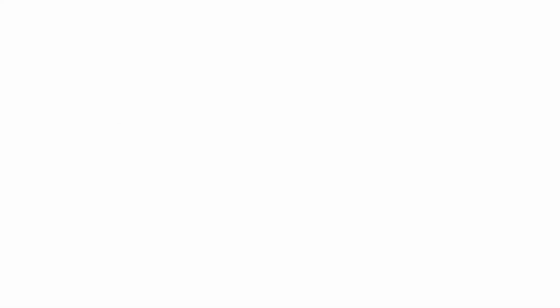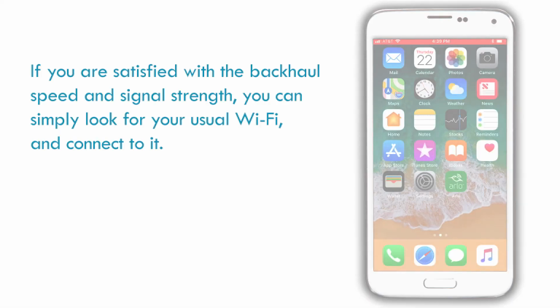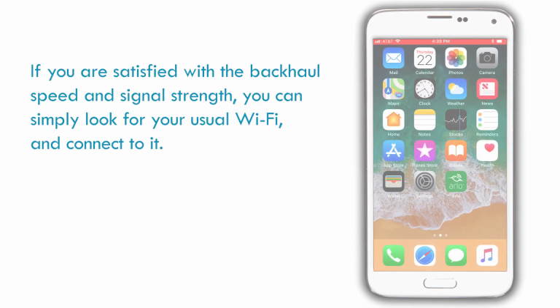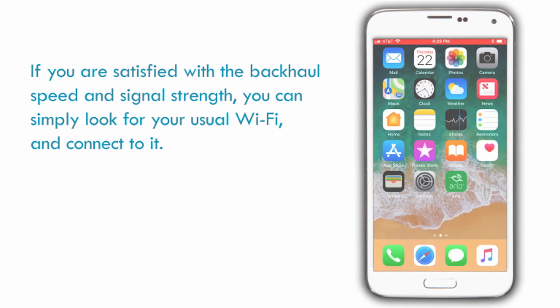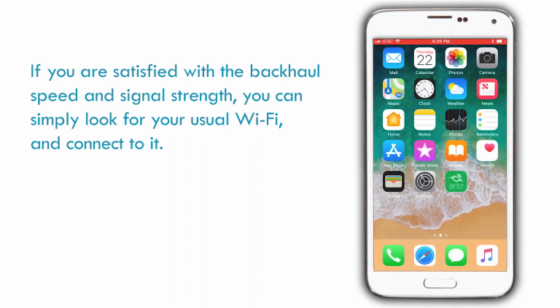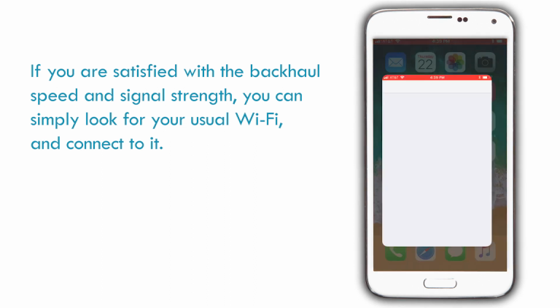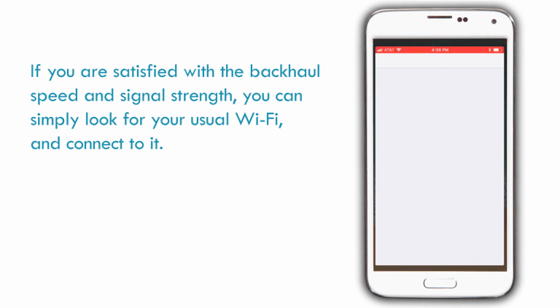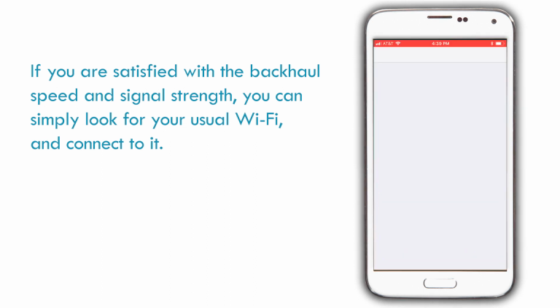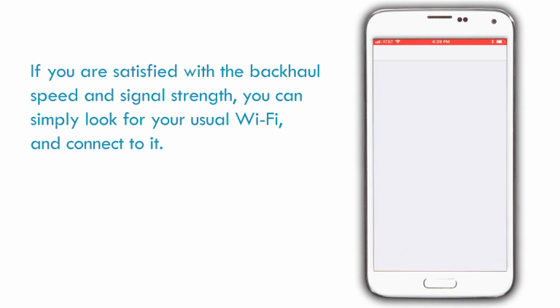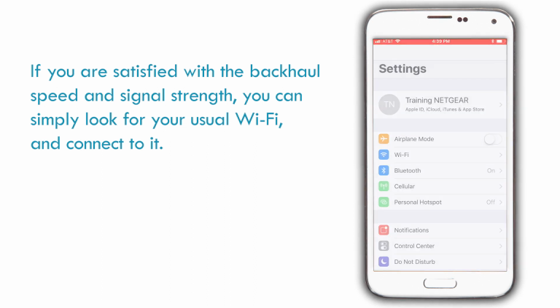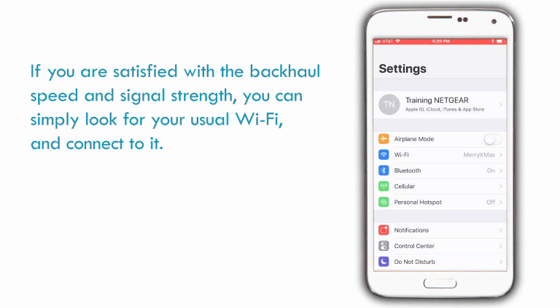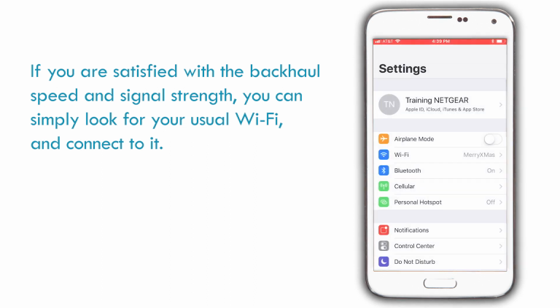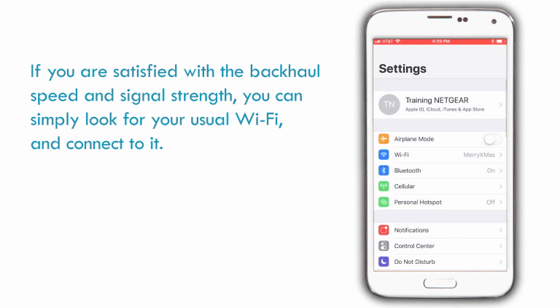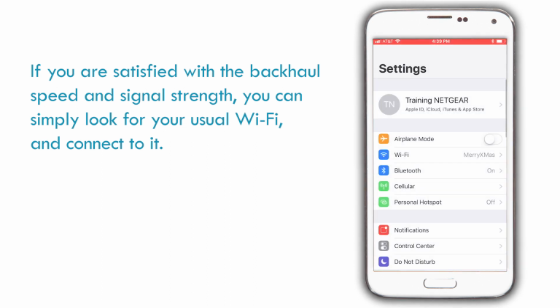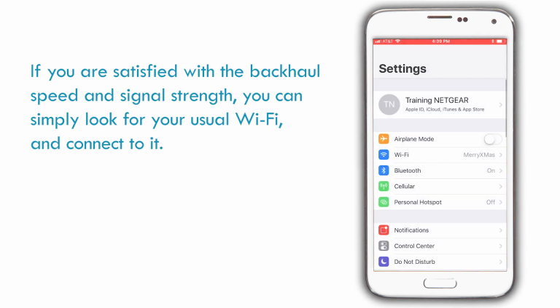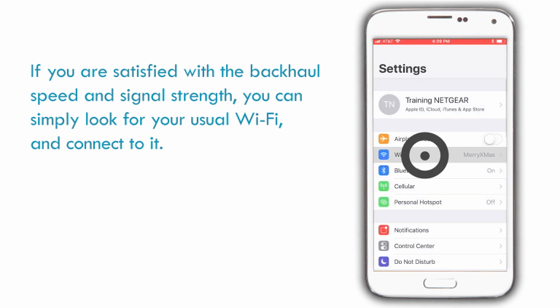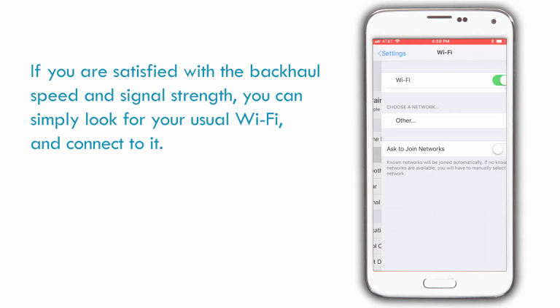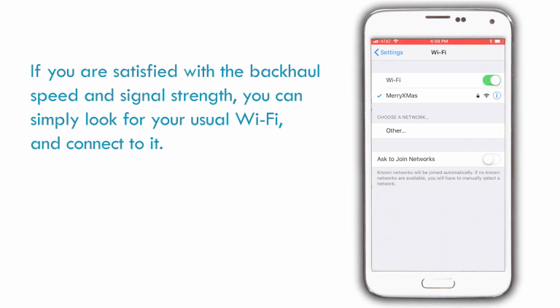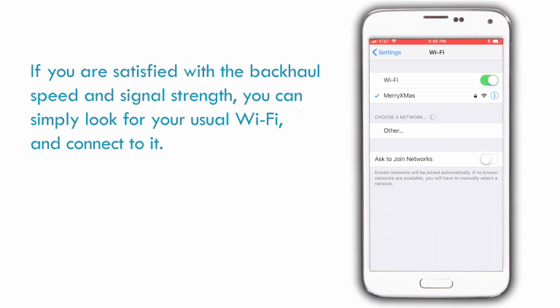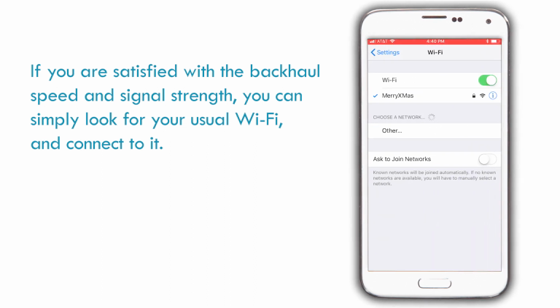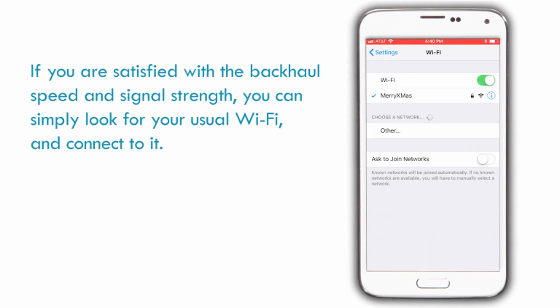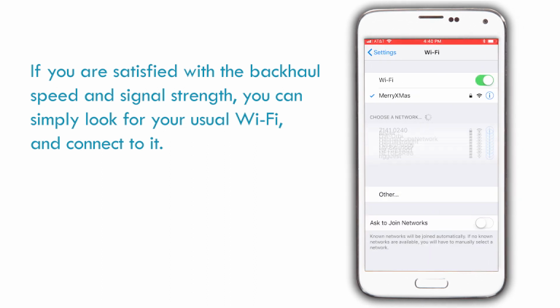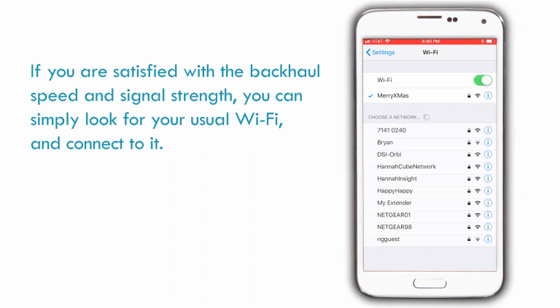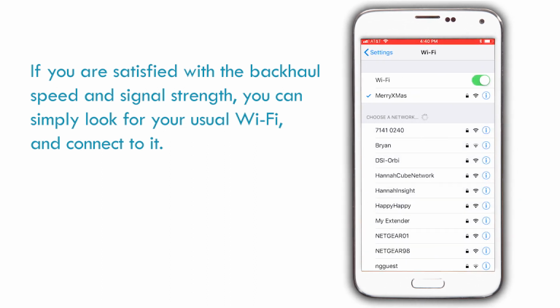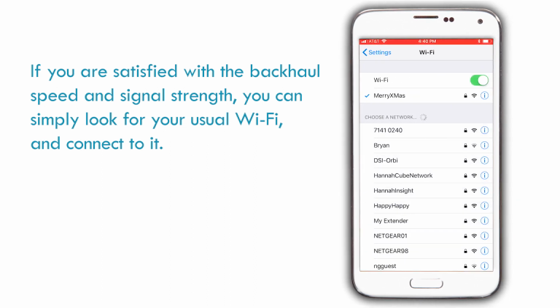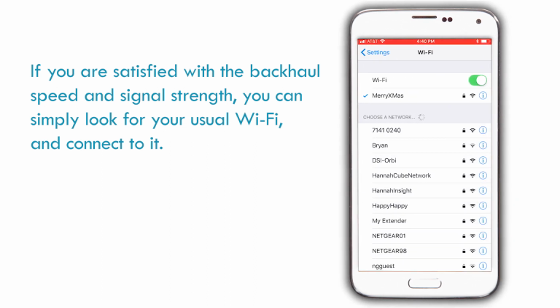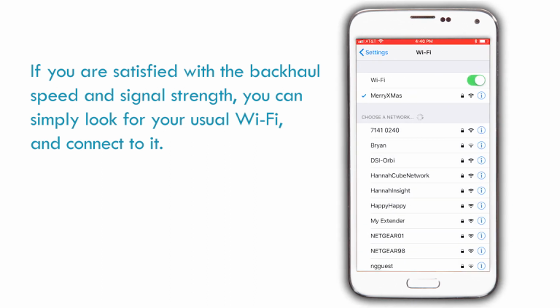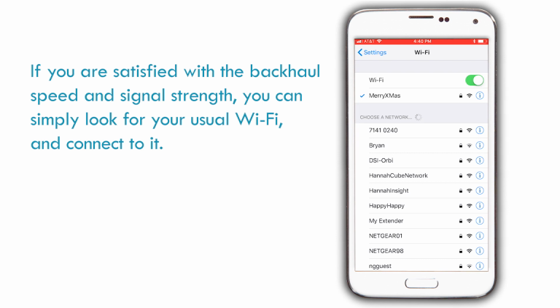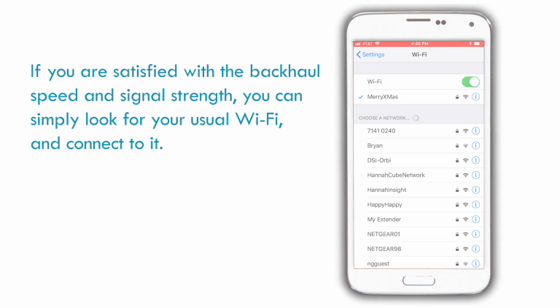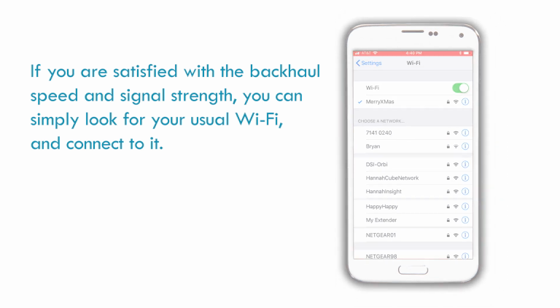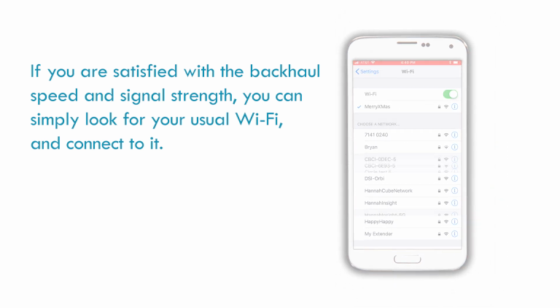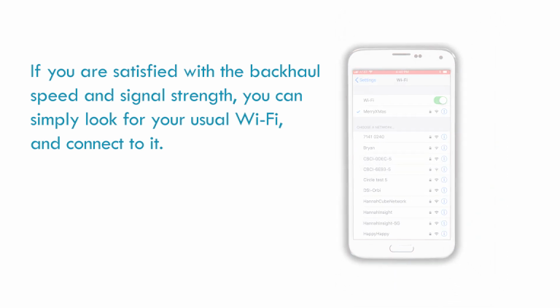If you are satisfied with the backhaul speed and signal strength, you can simply look for your usual Wi-Fi and connect to it.